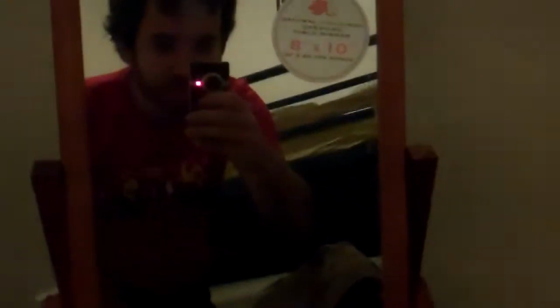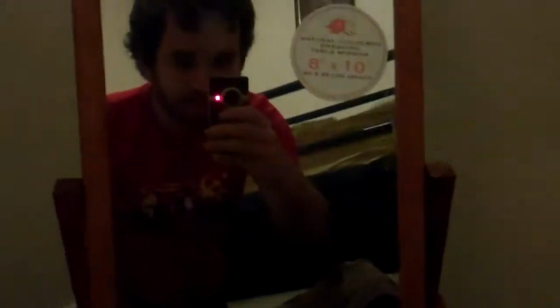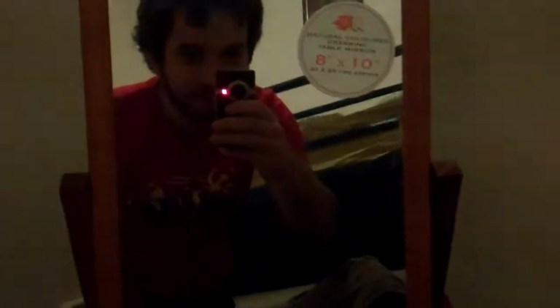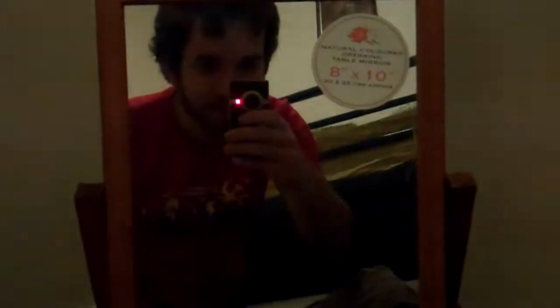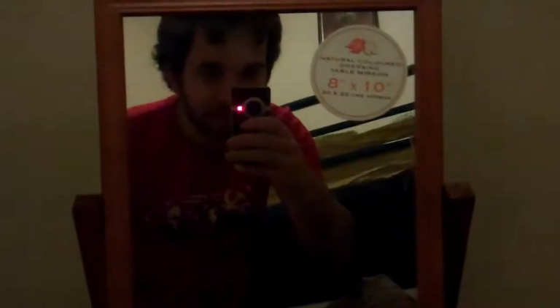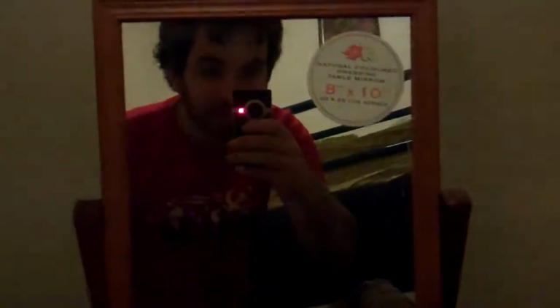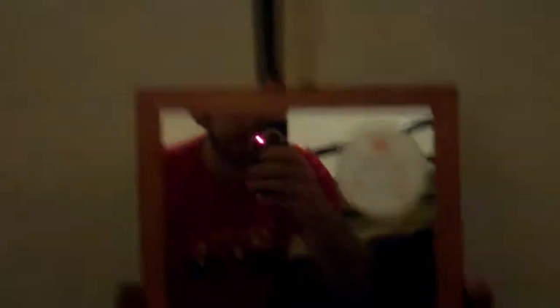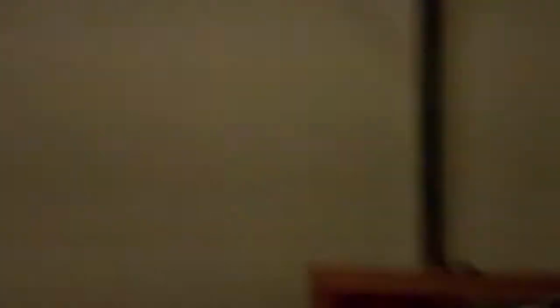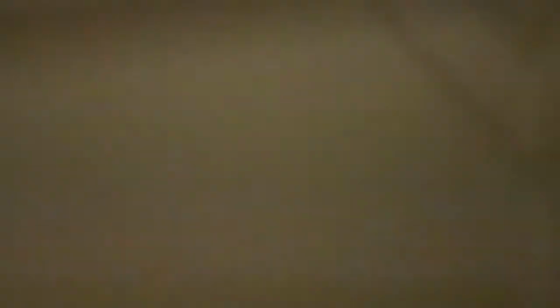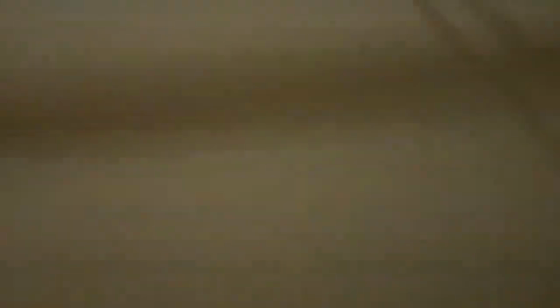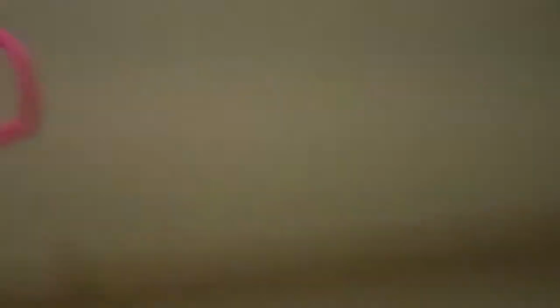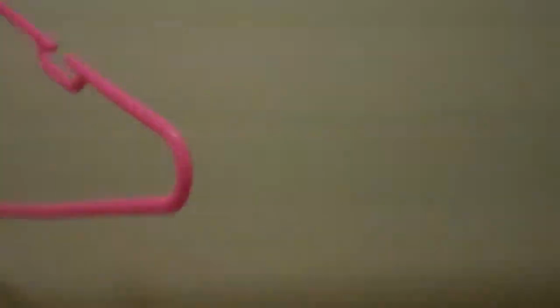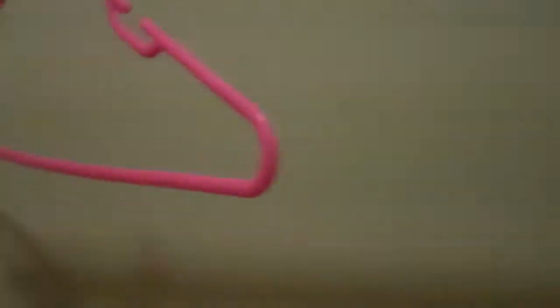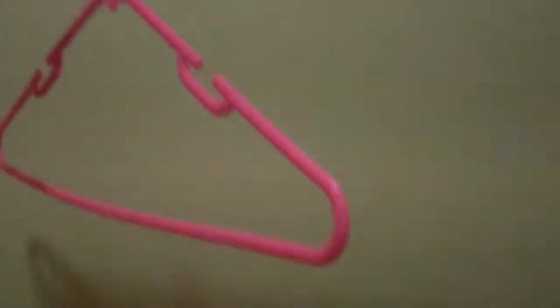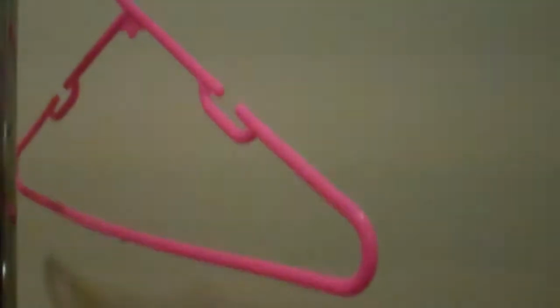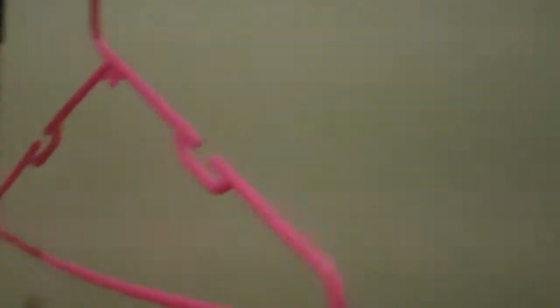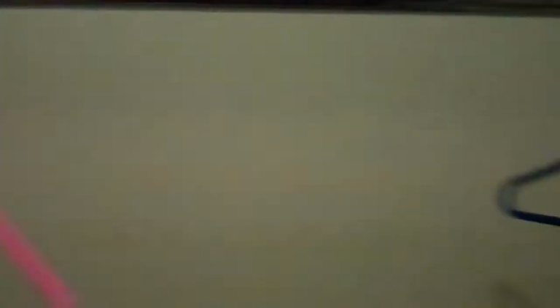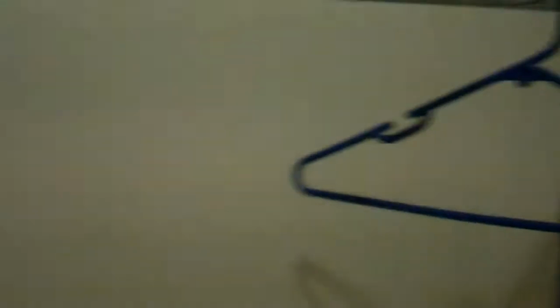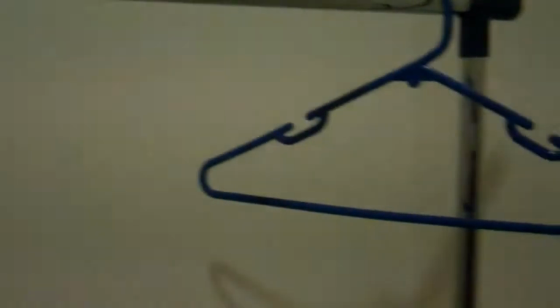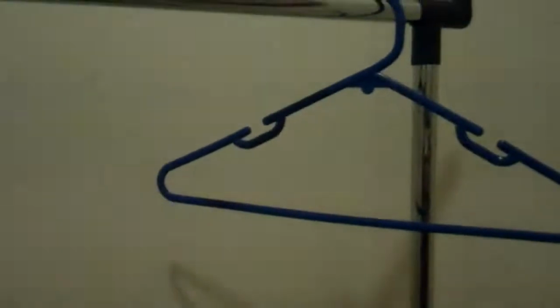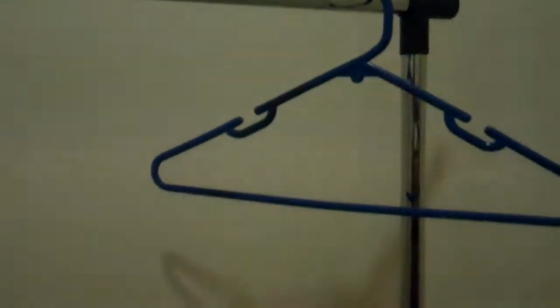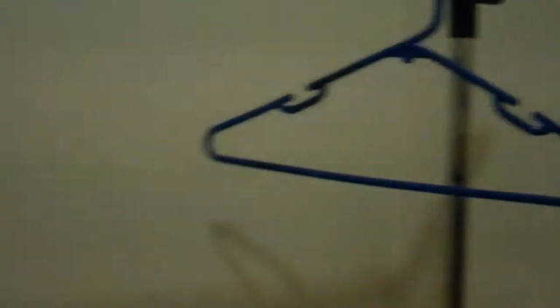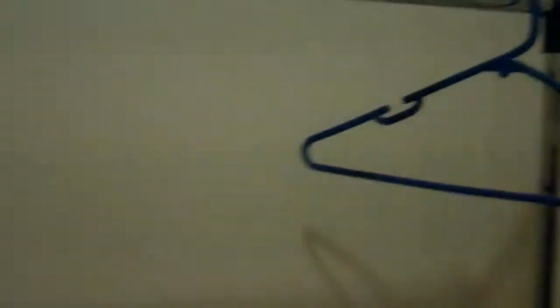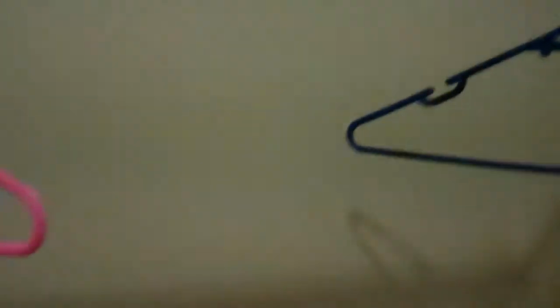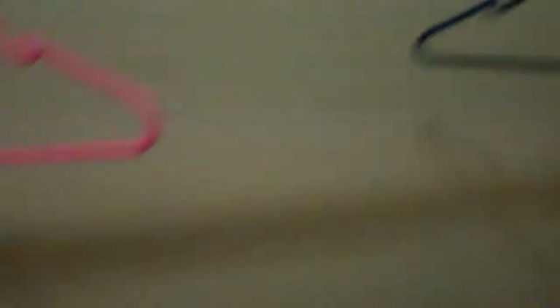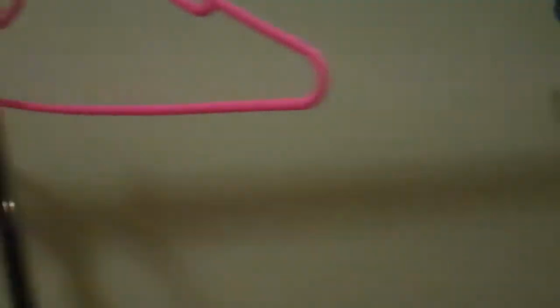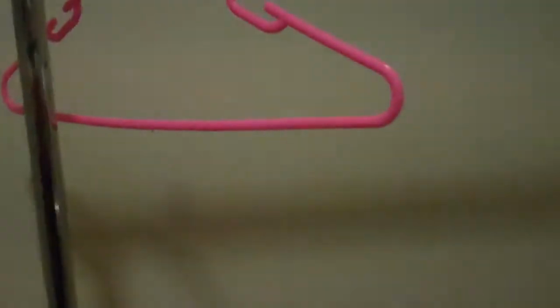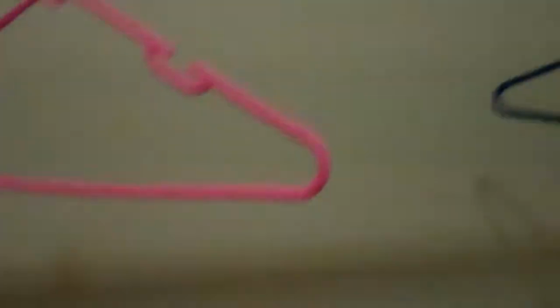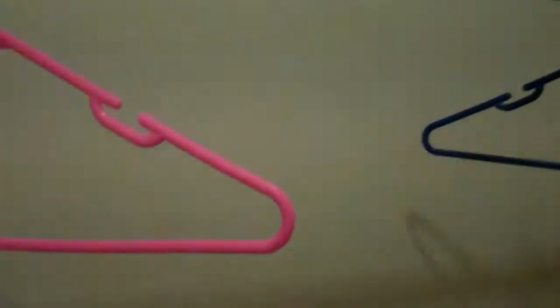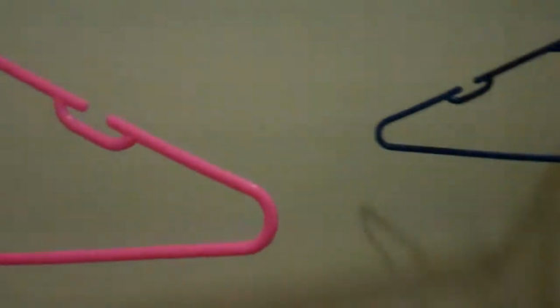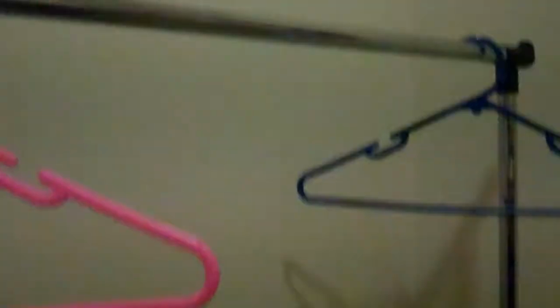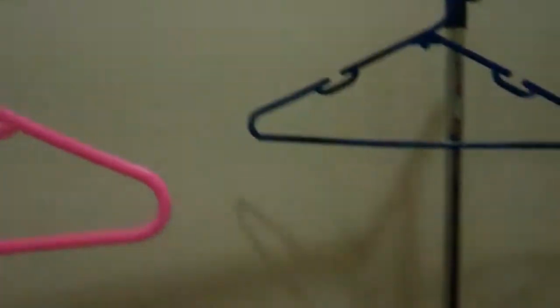Two hangers. Yeah, we have two hangers too. Appropriately colored blue and pink.